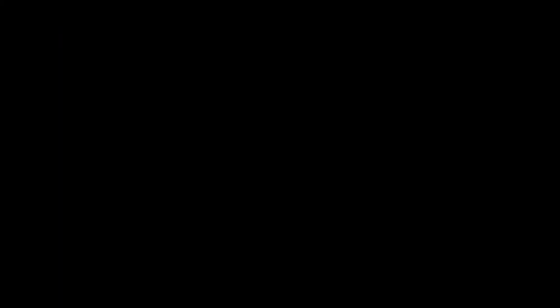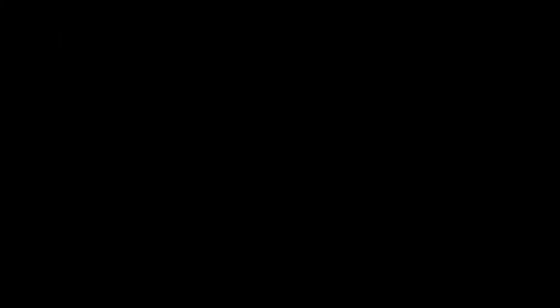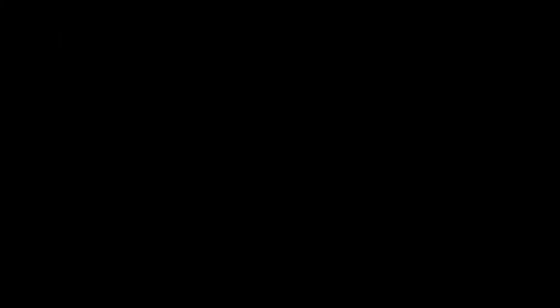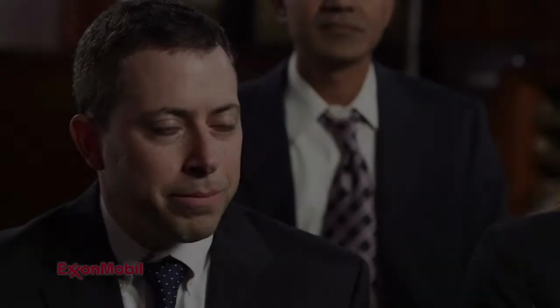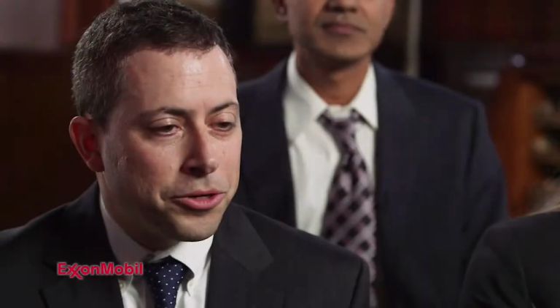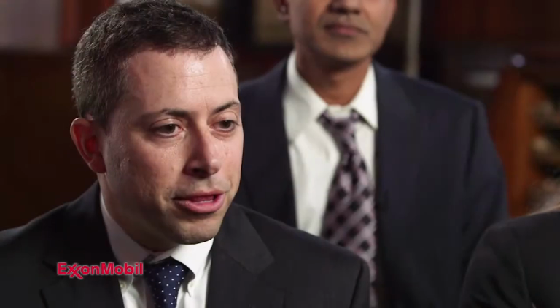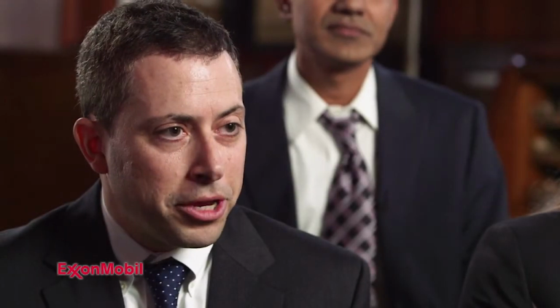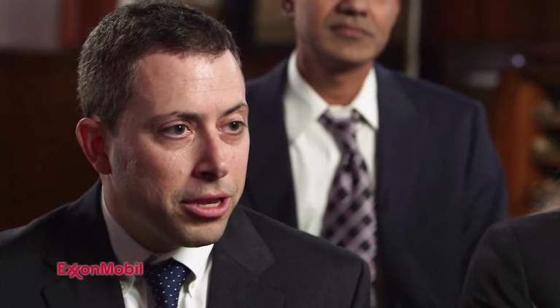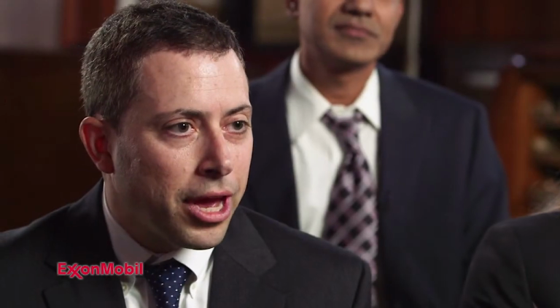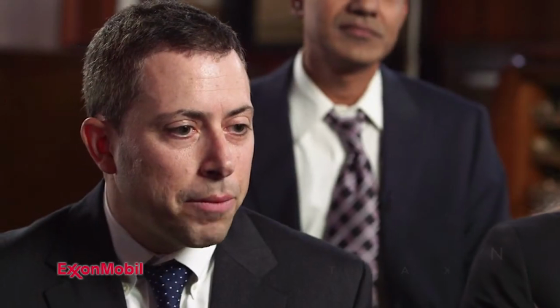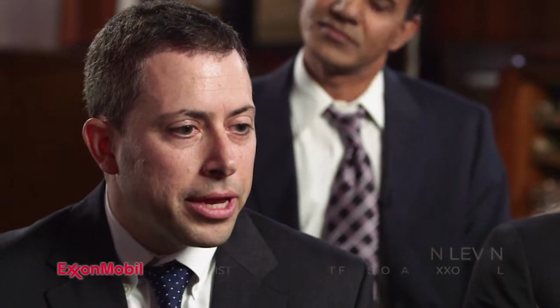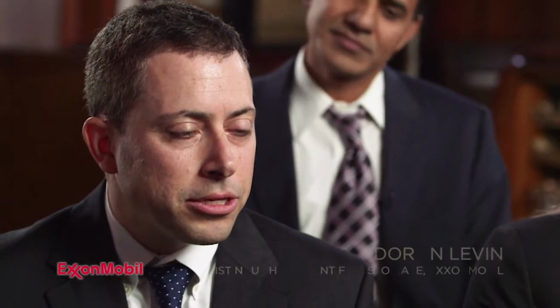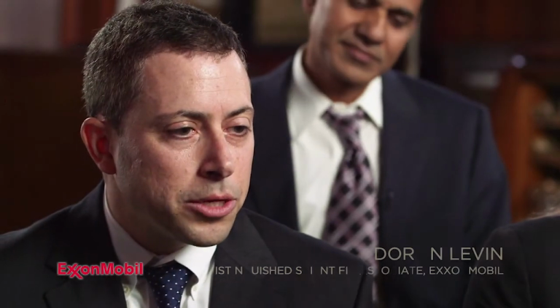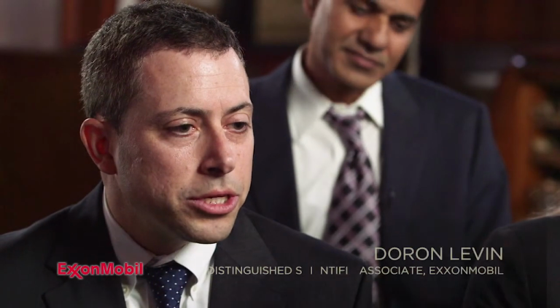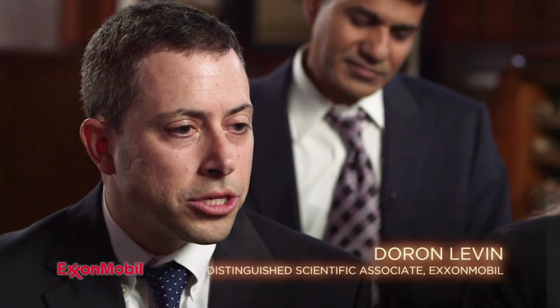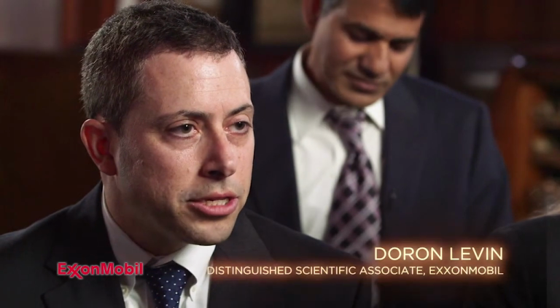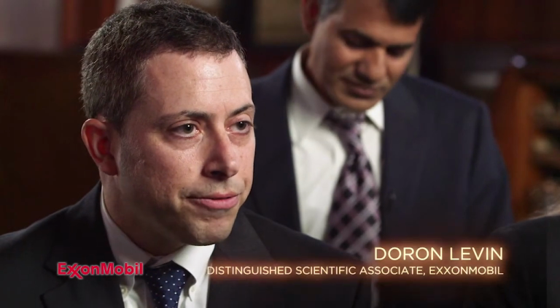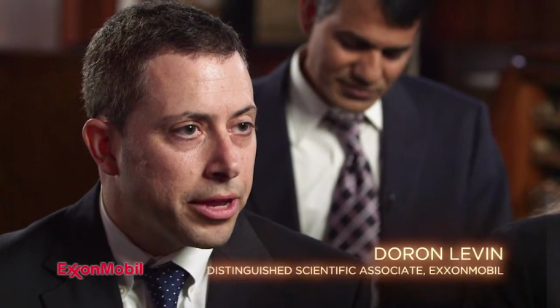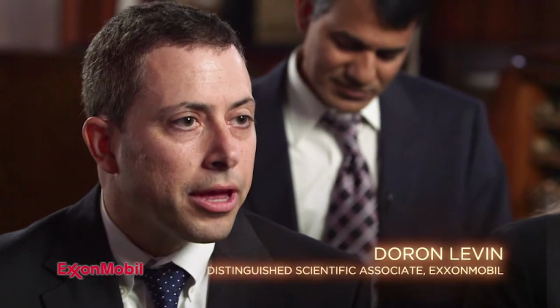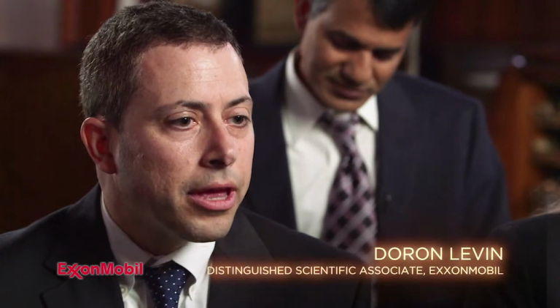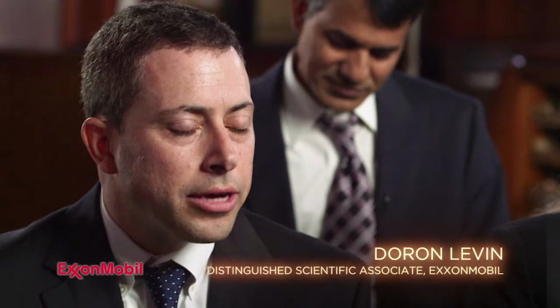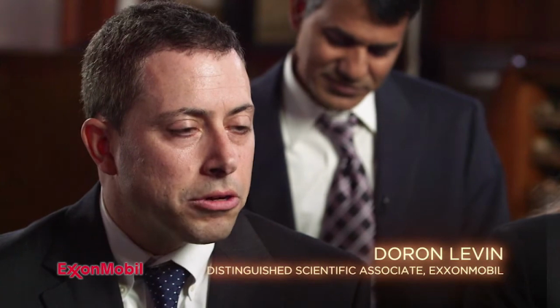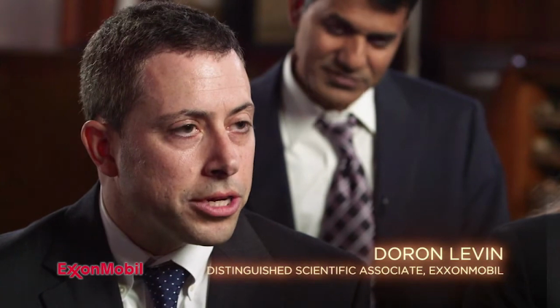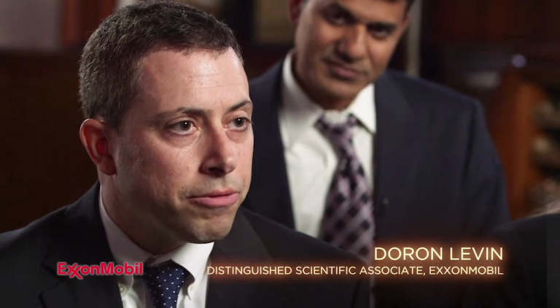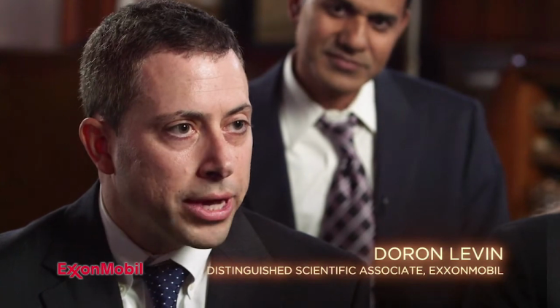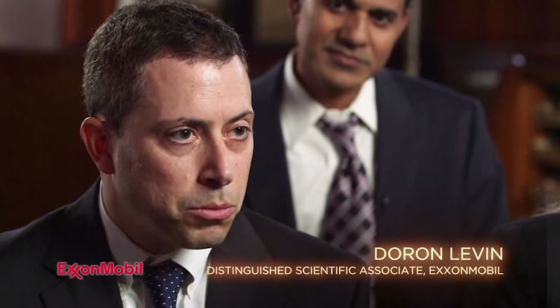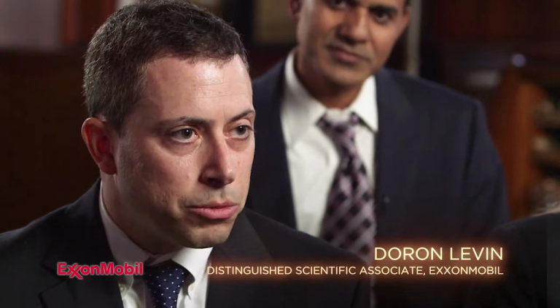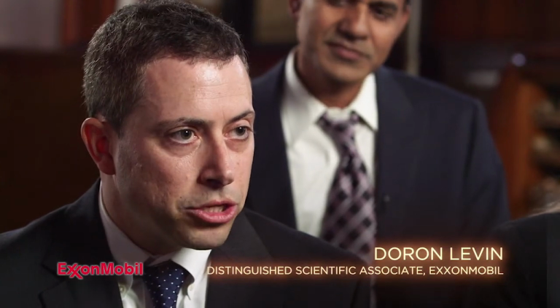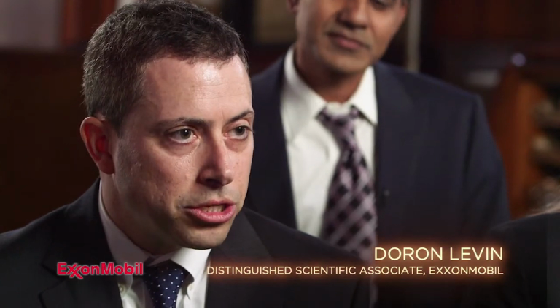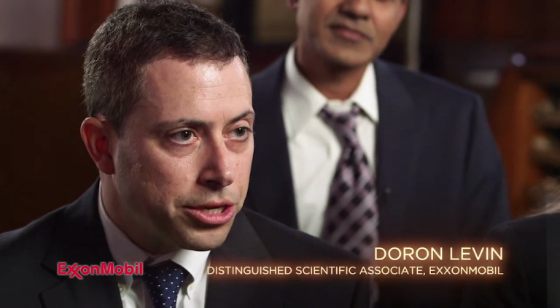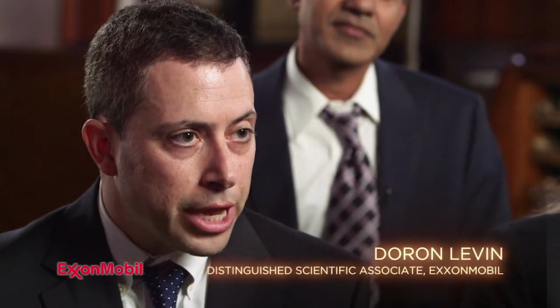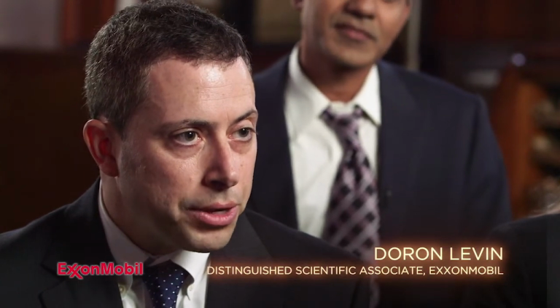My name is Doran Levine. I am a distinguished scientific associate for ExxonMobil Research and Engineering company.